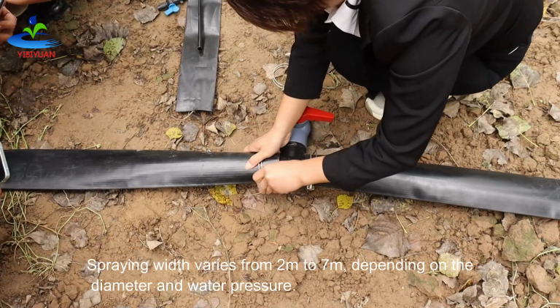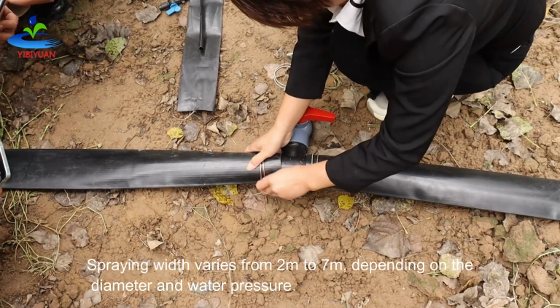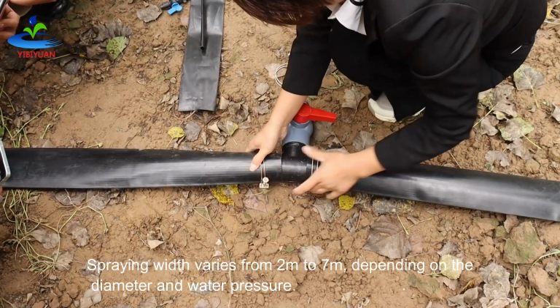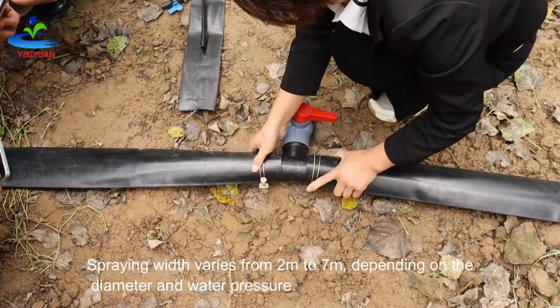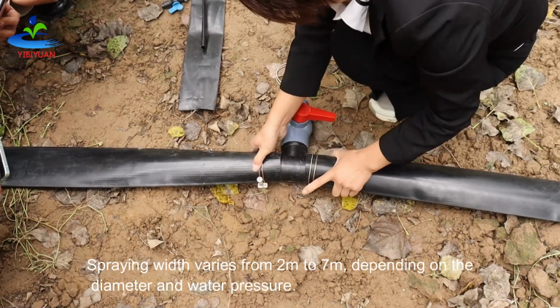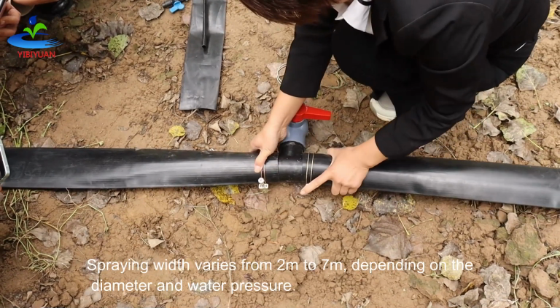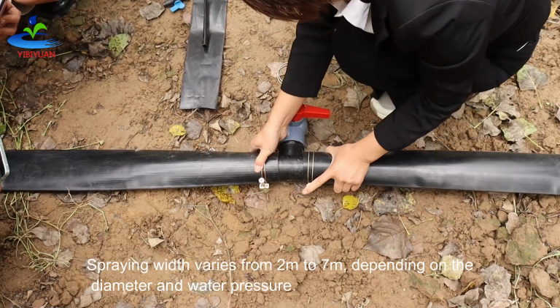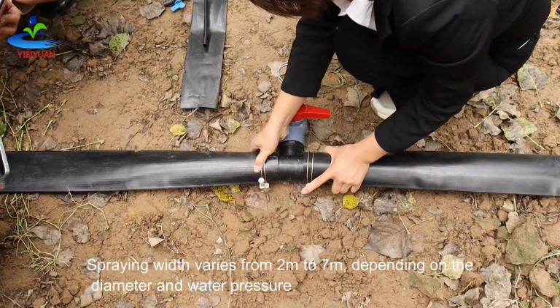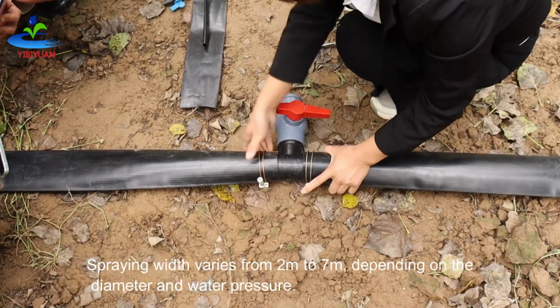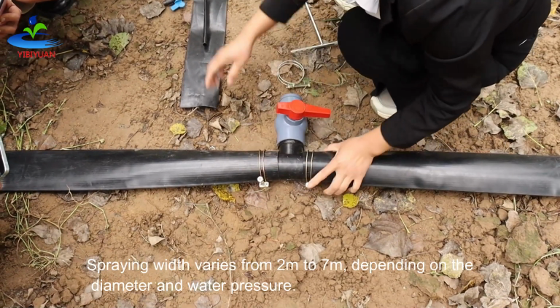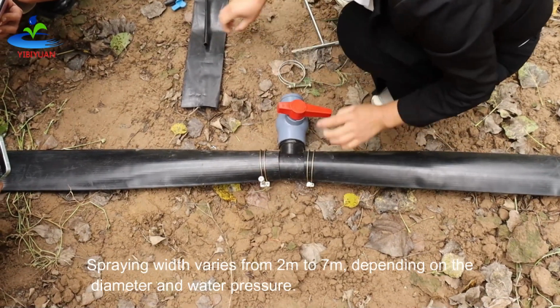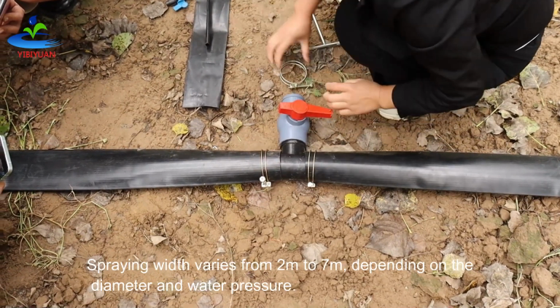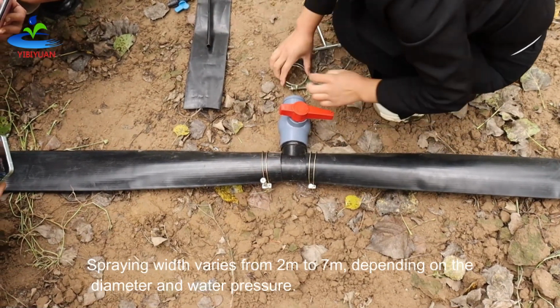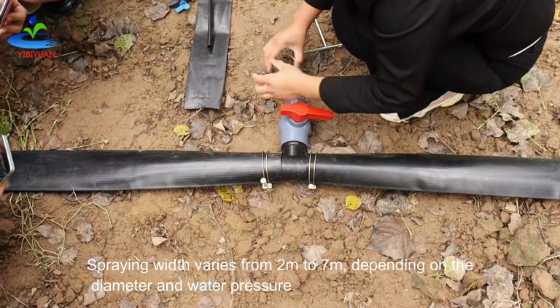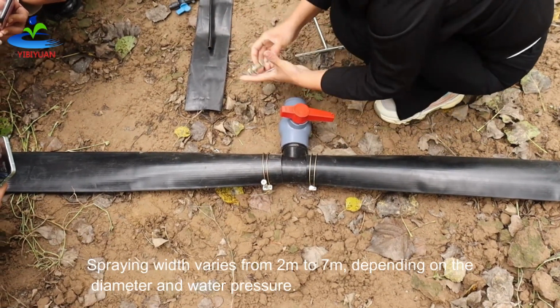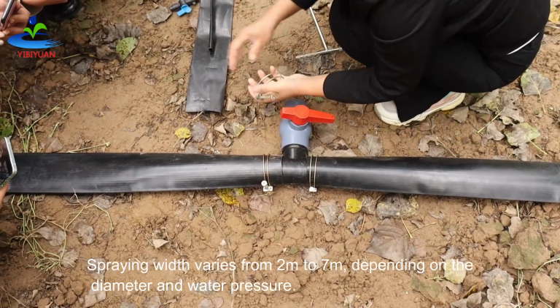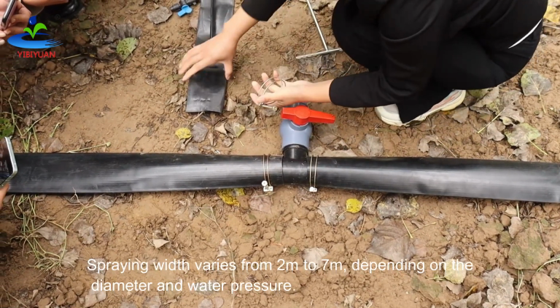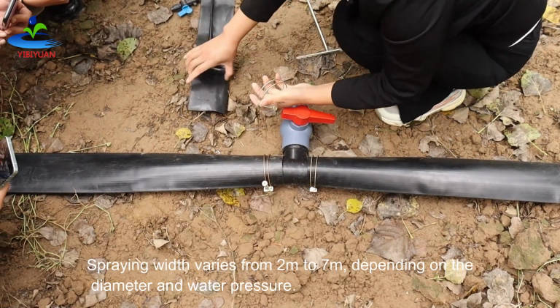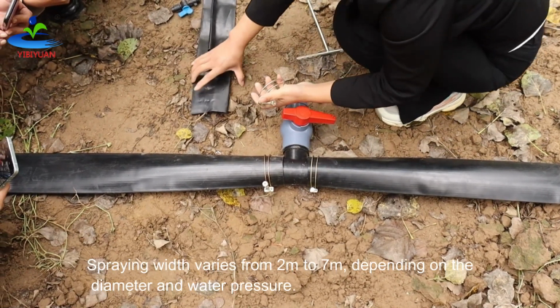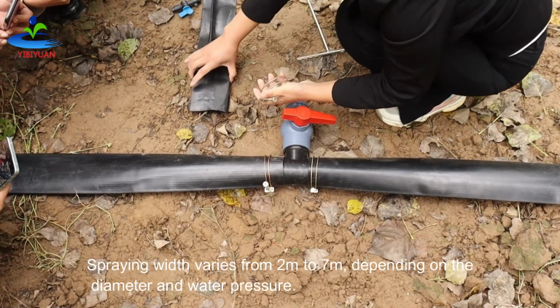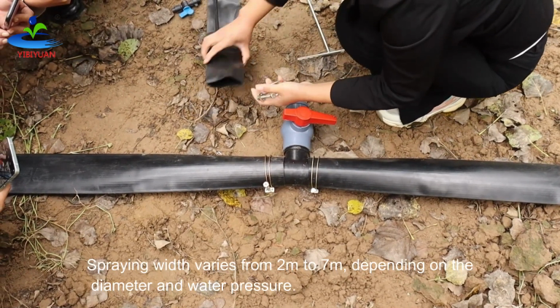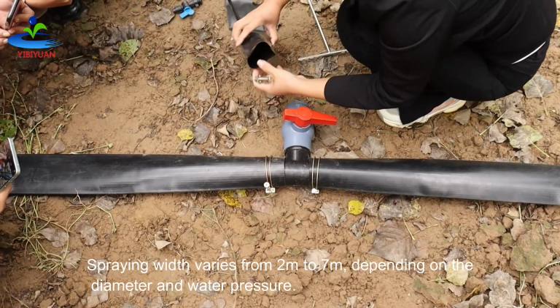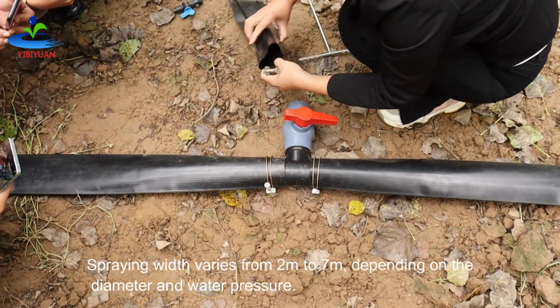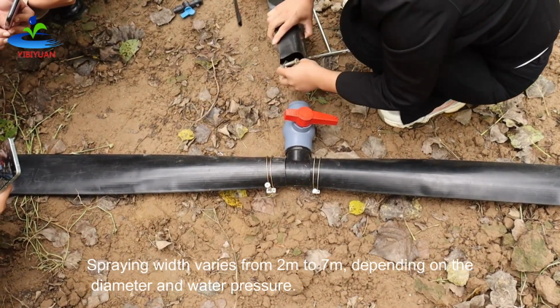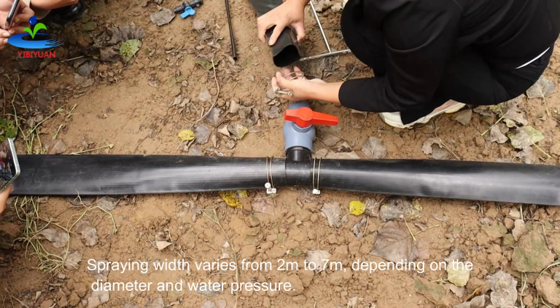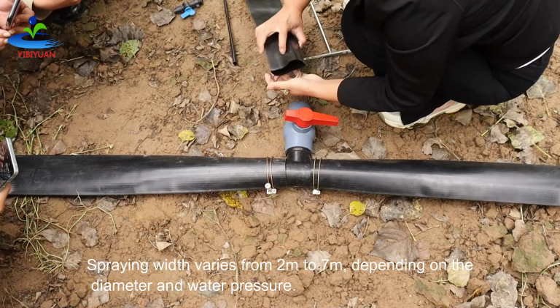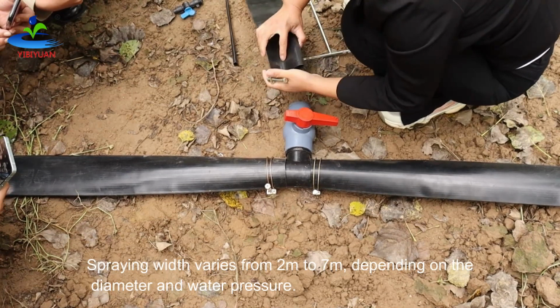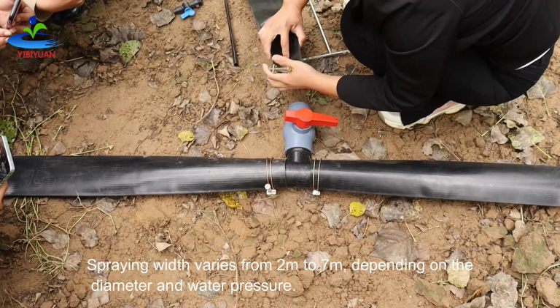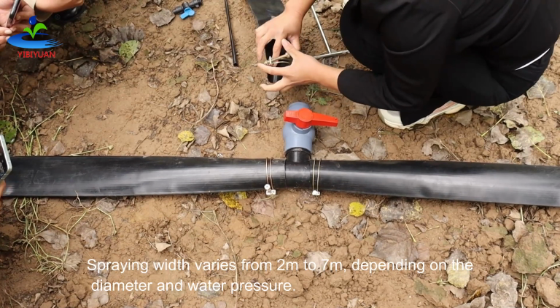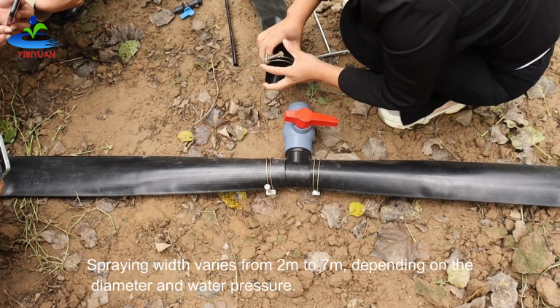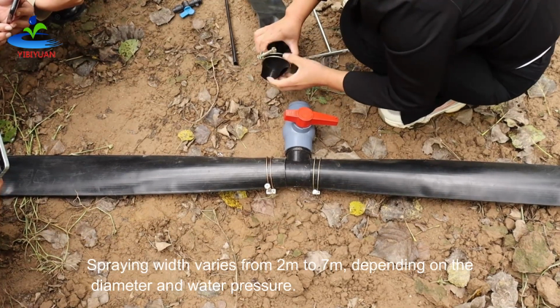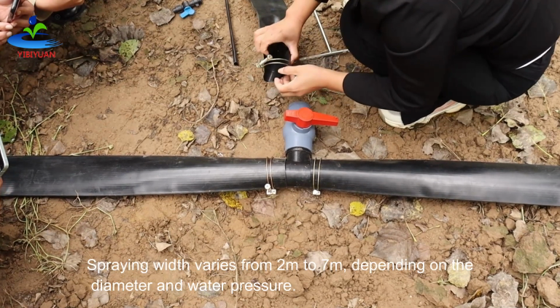The rain whip varies from 2 meters to 7 meters, depending on the diameter and water pressure.